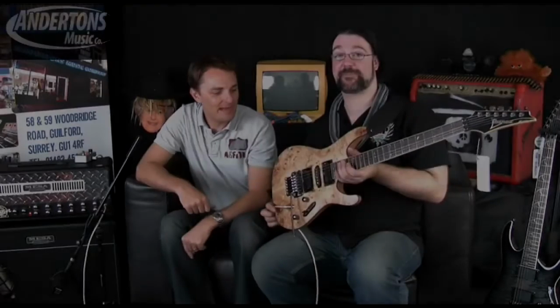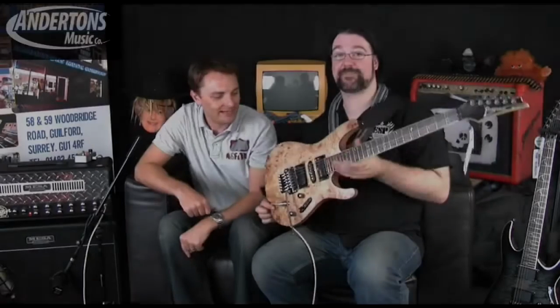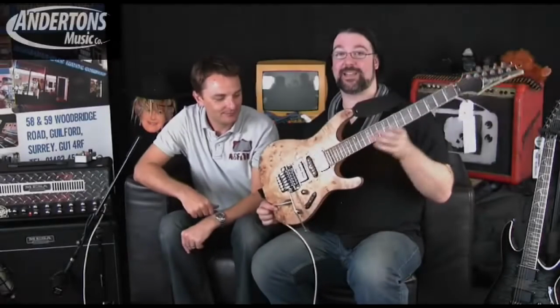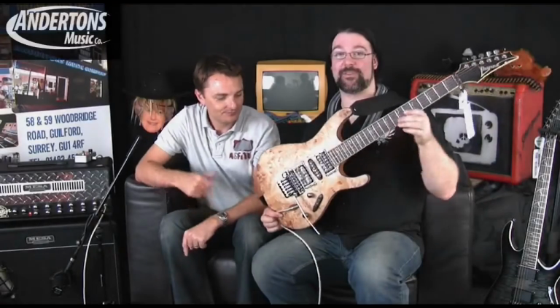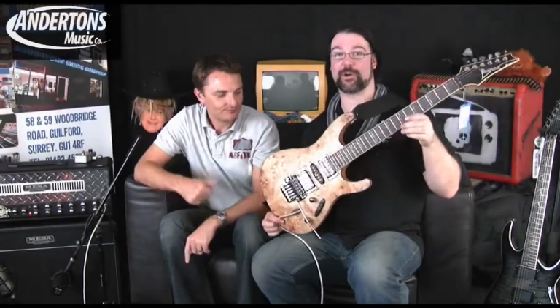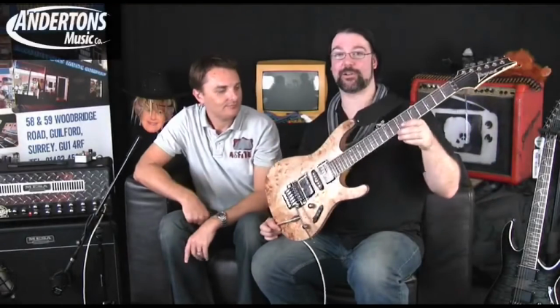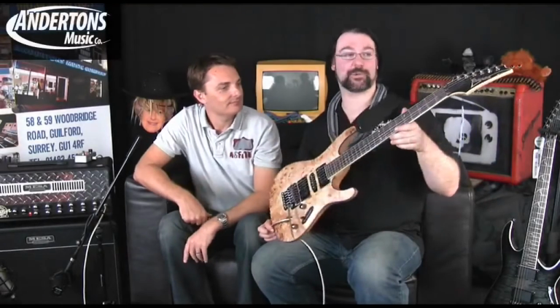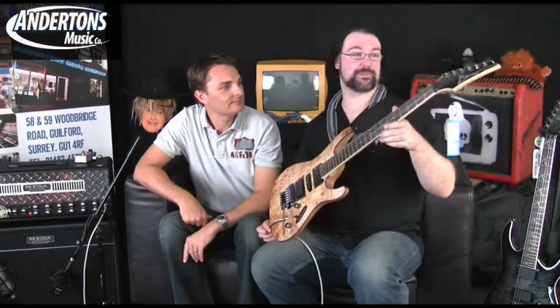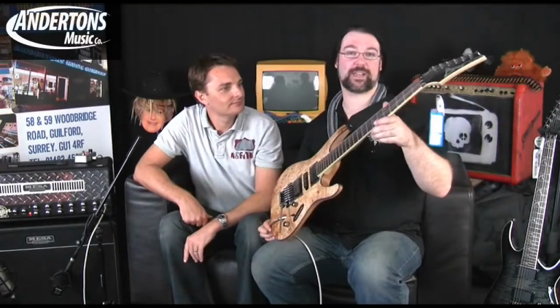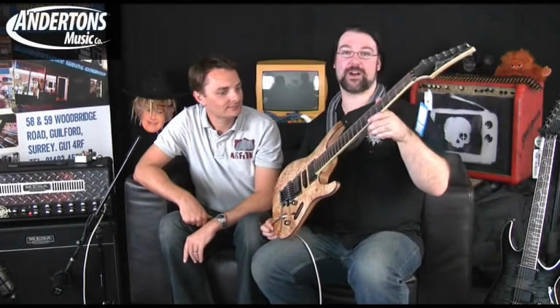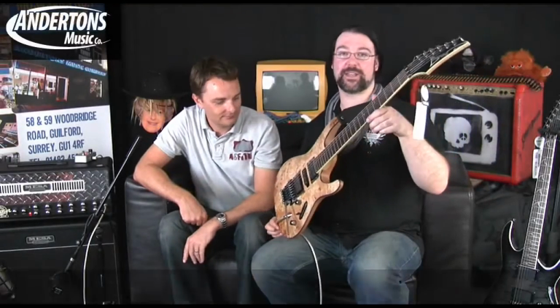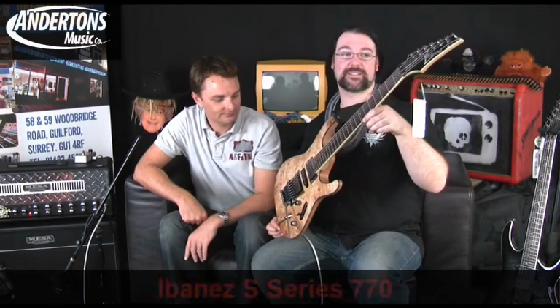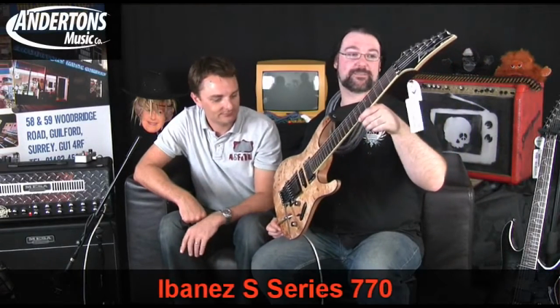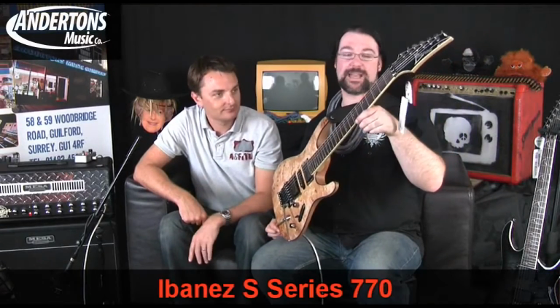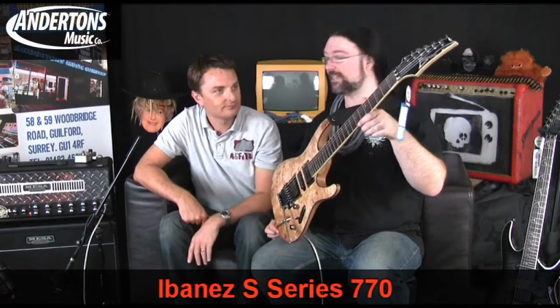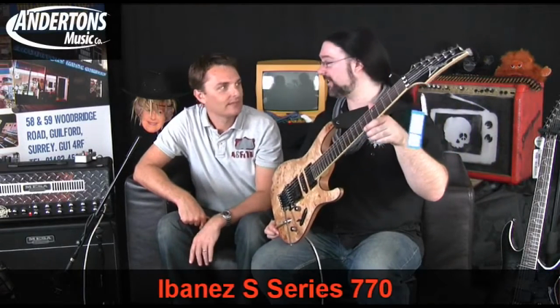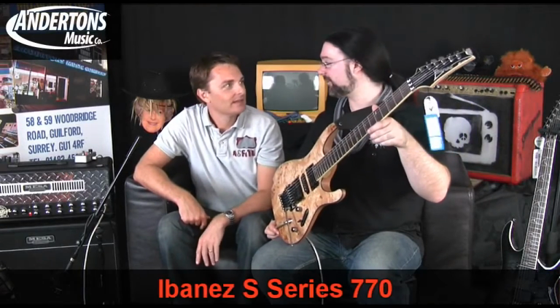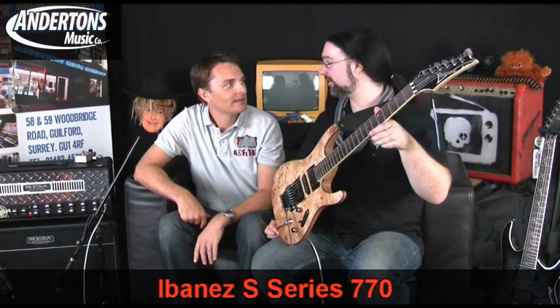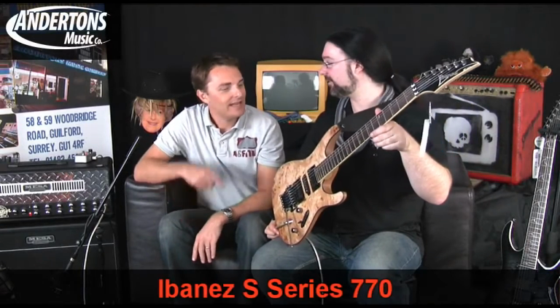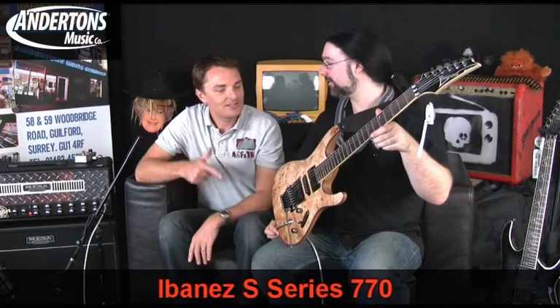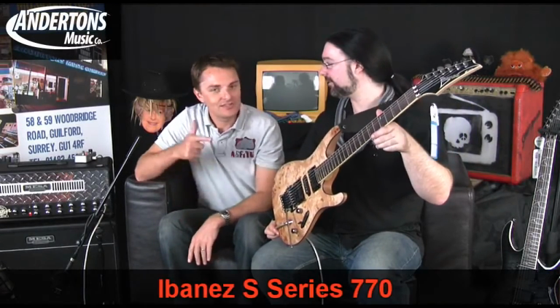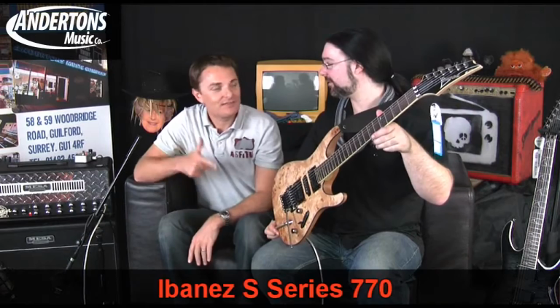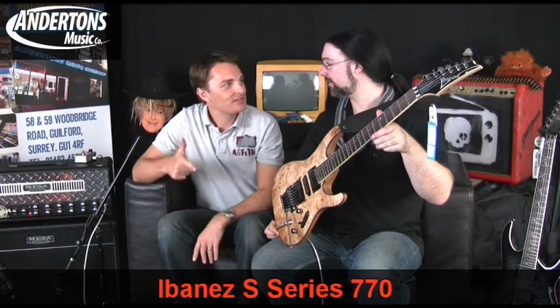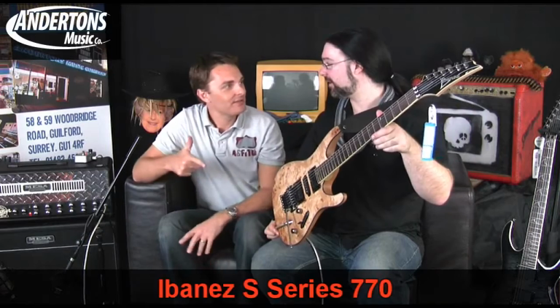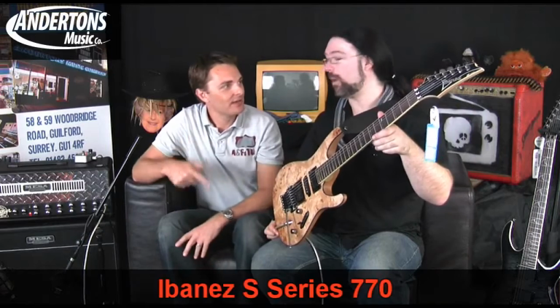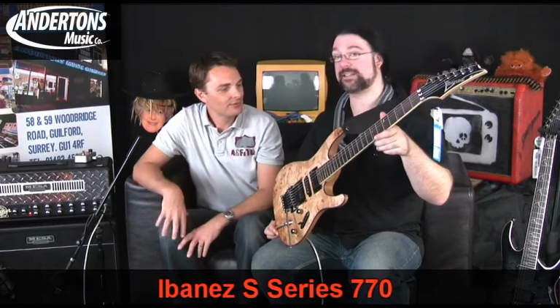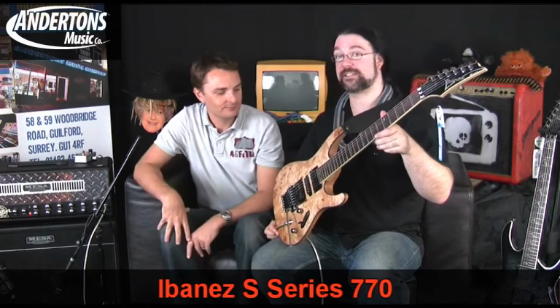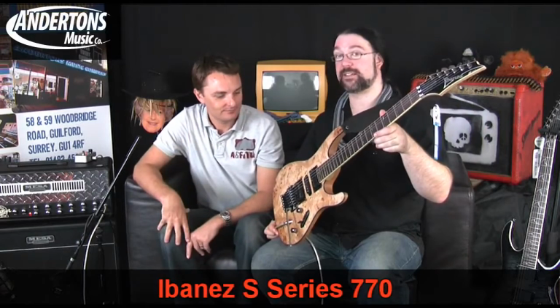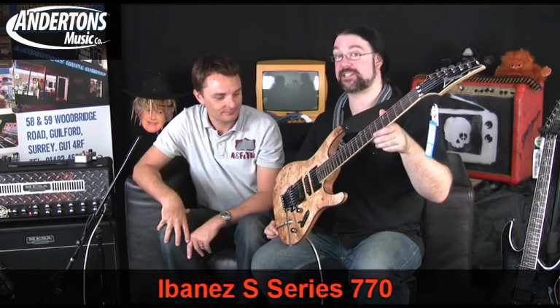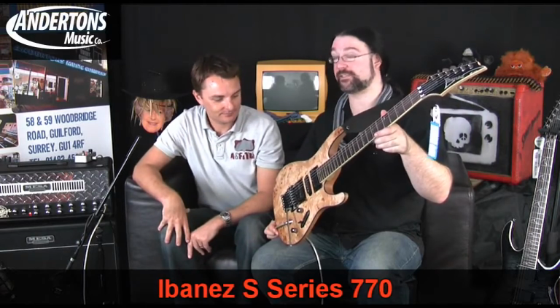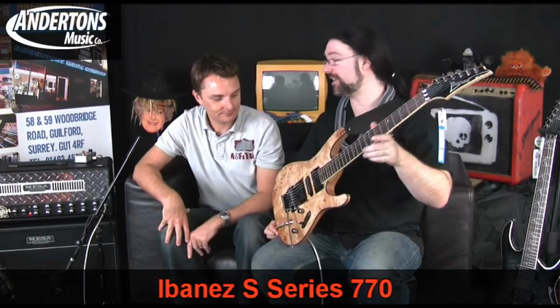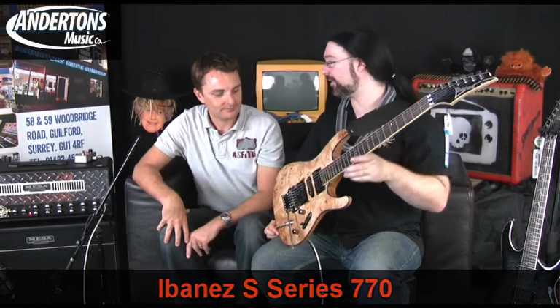We're back, and we've got an awesome looking Ibanez S770.